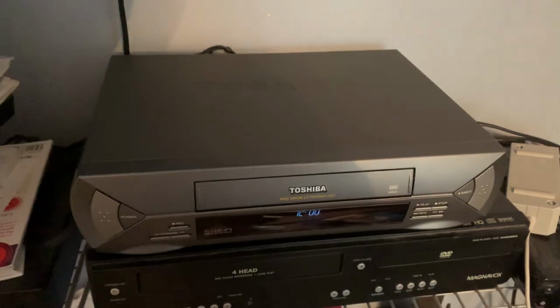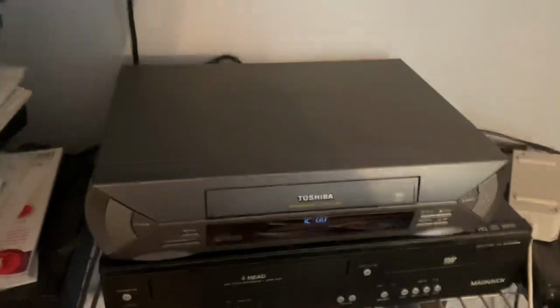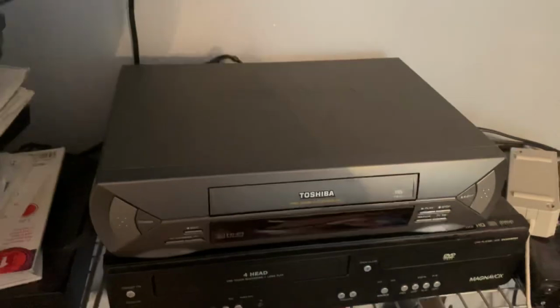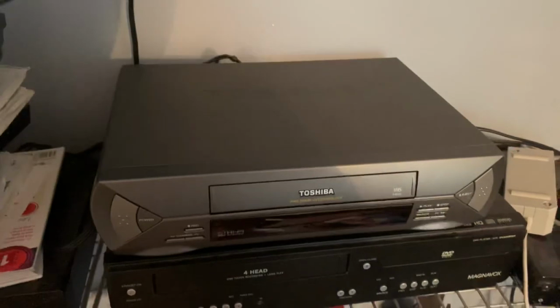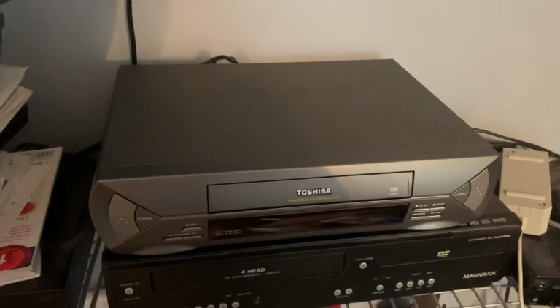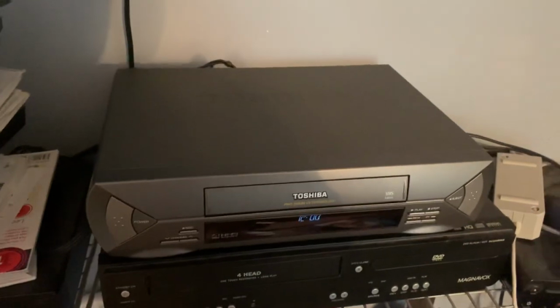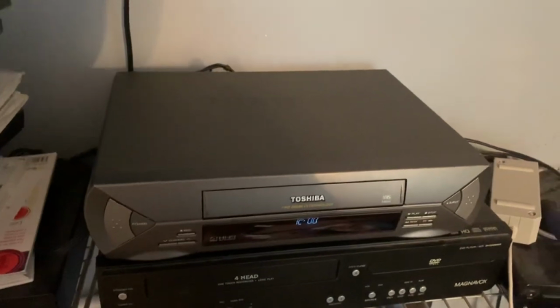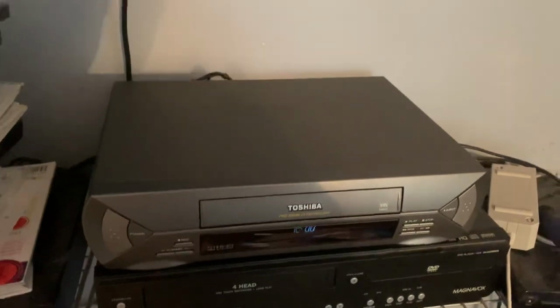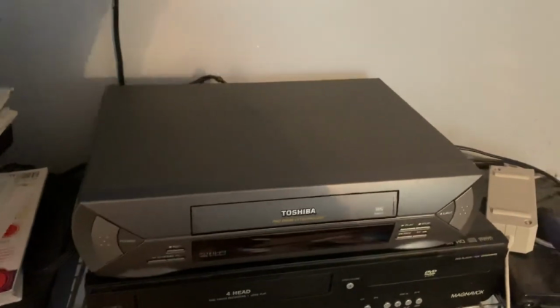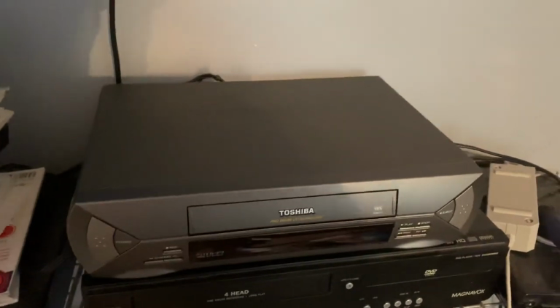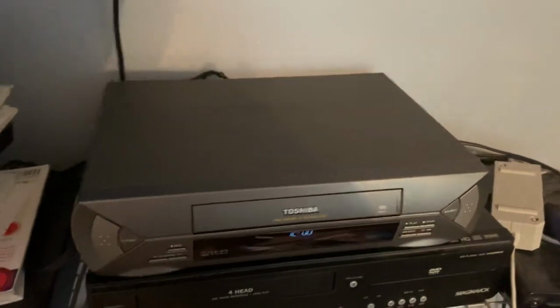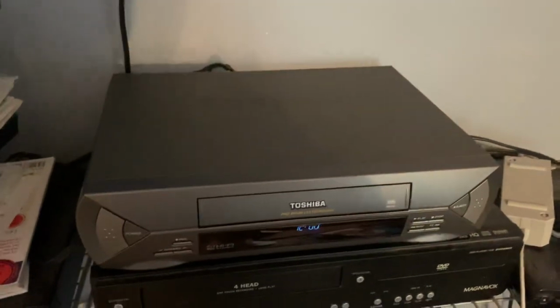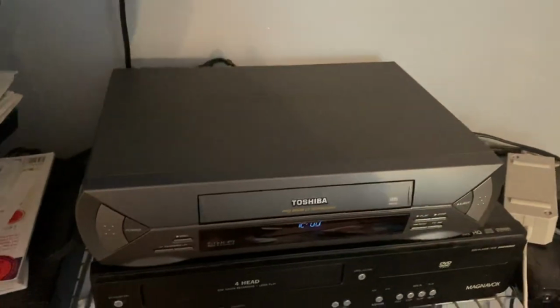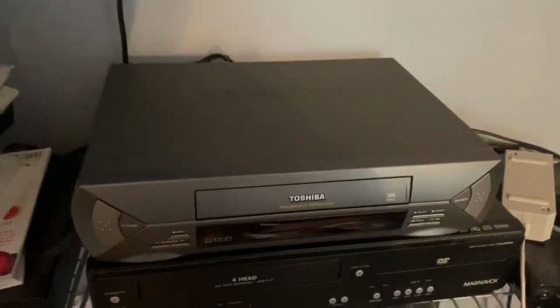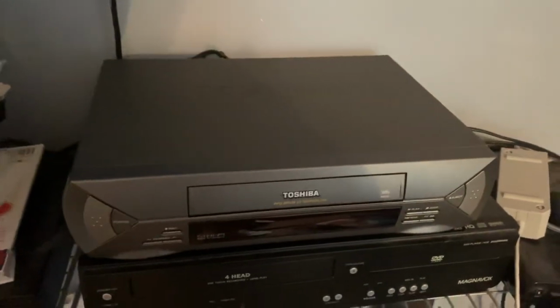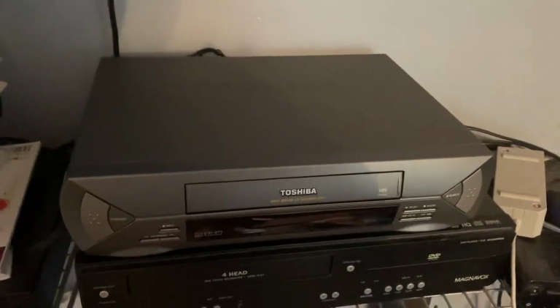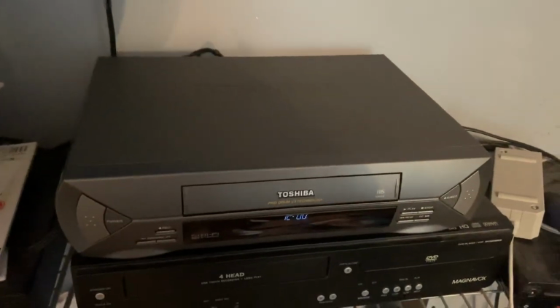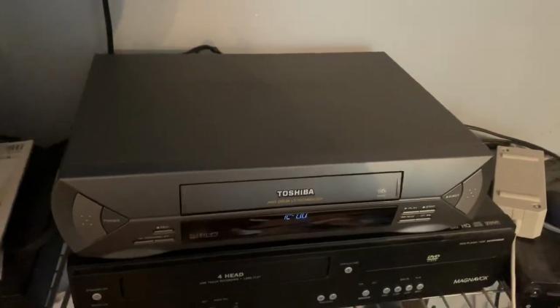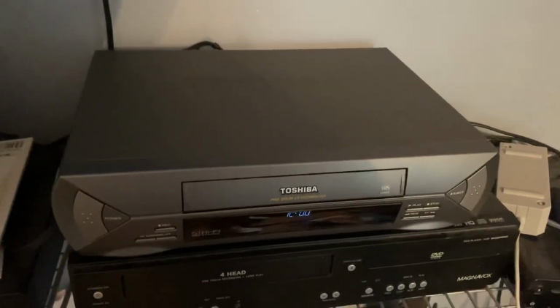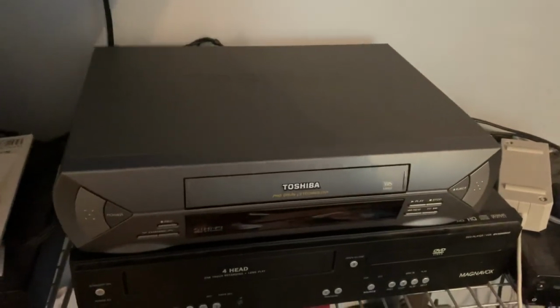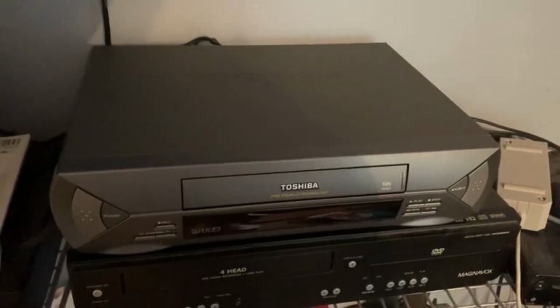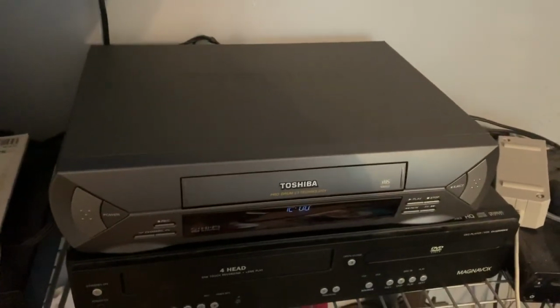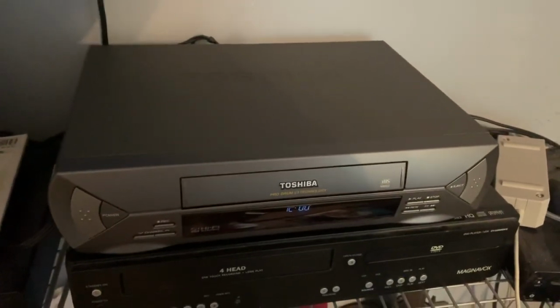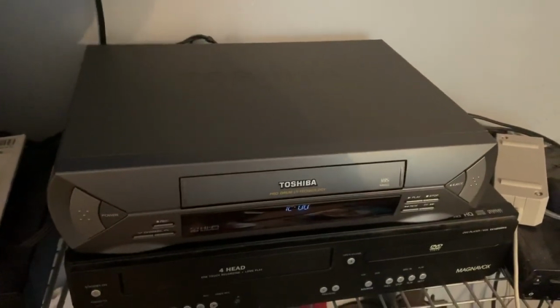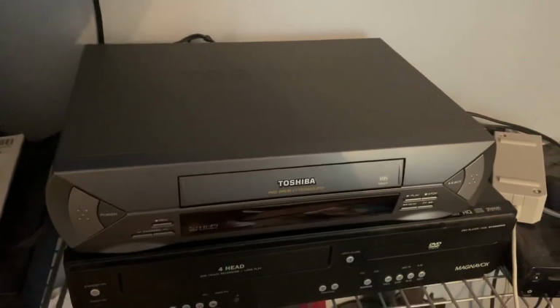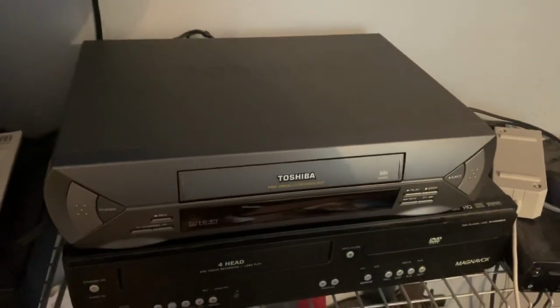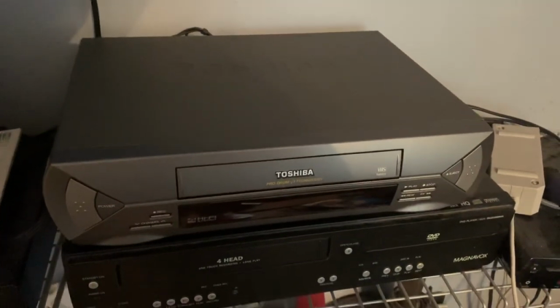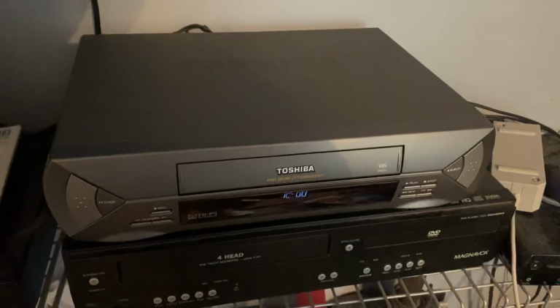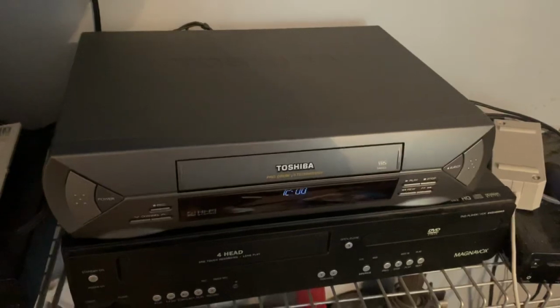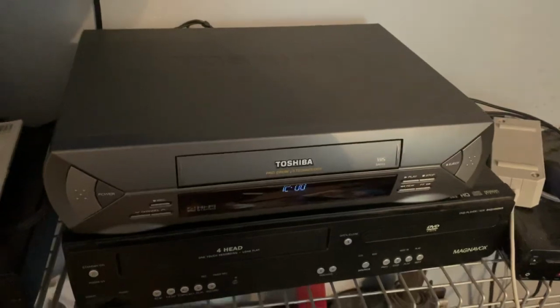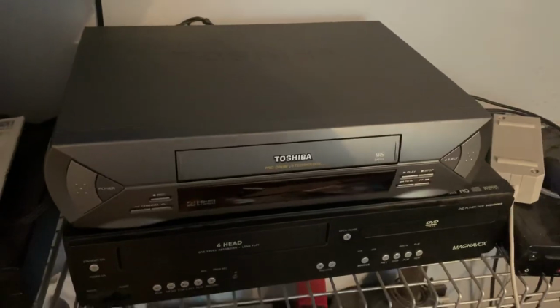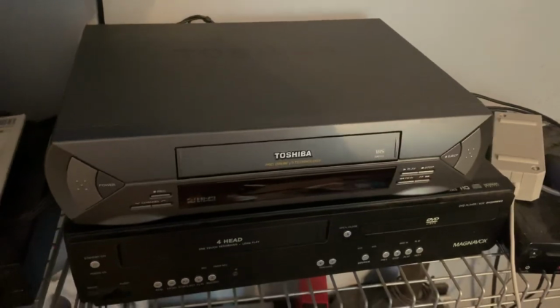Hey guys, DHSmovieCorner here, and today I just got a new VCR from Goodwill.